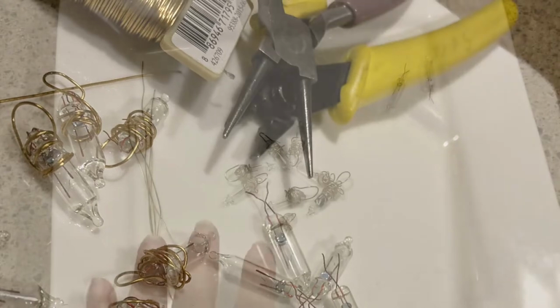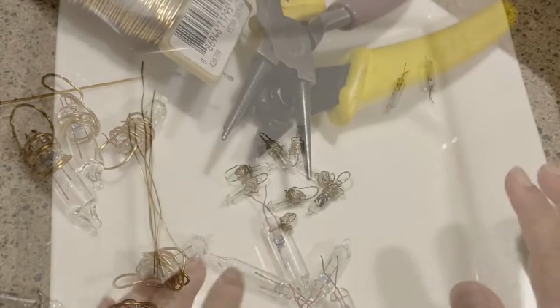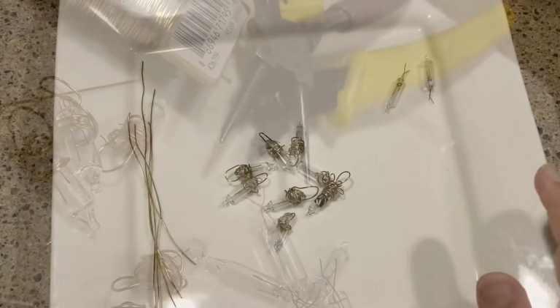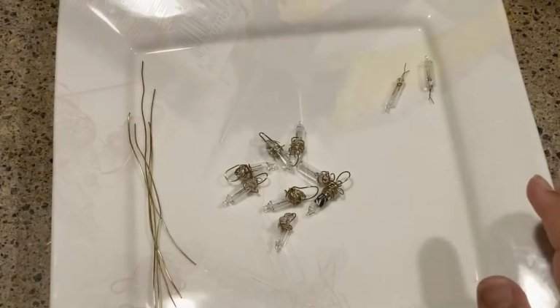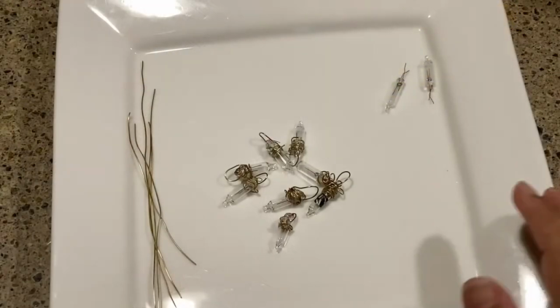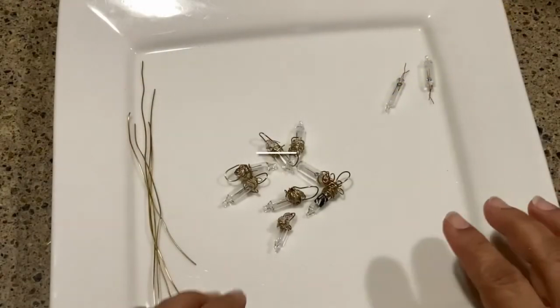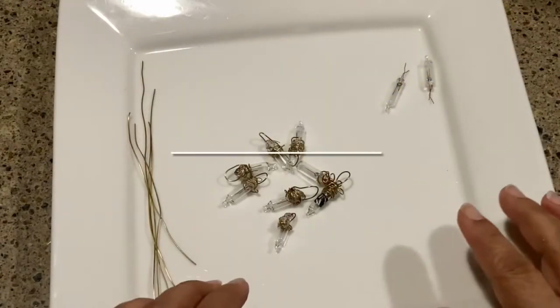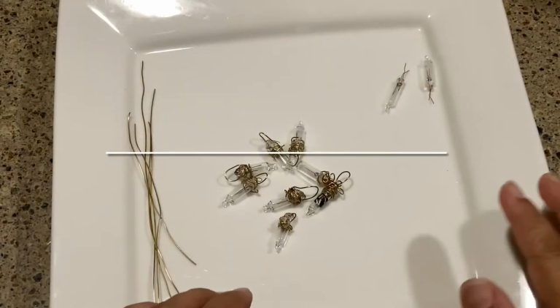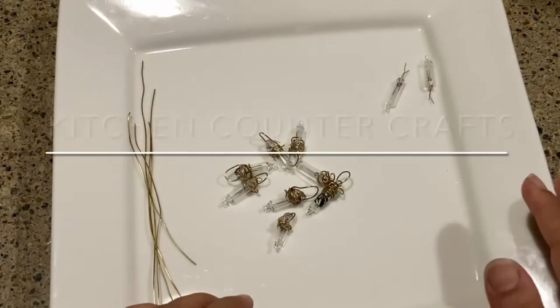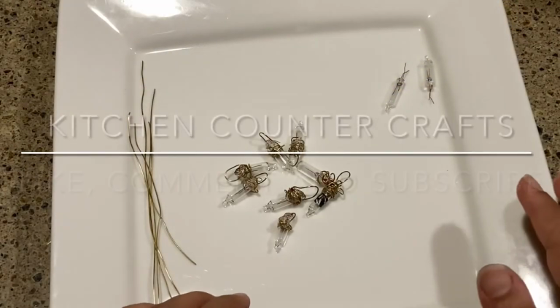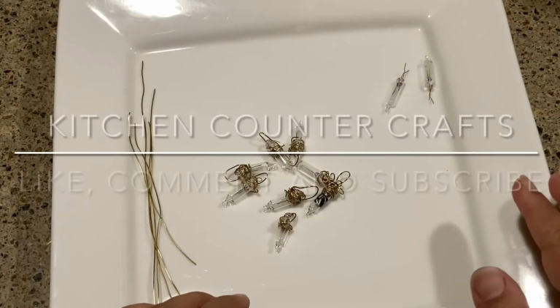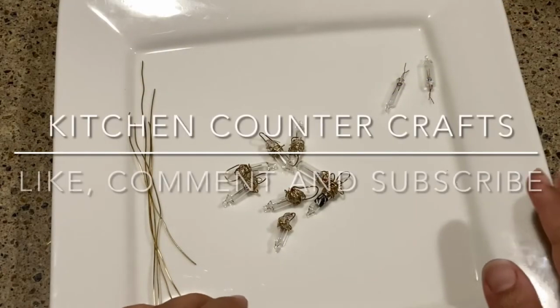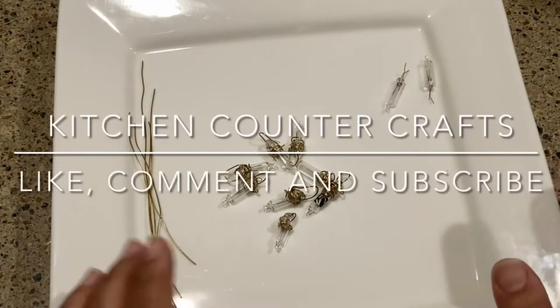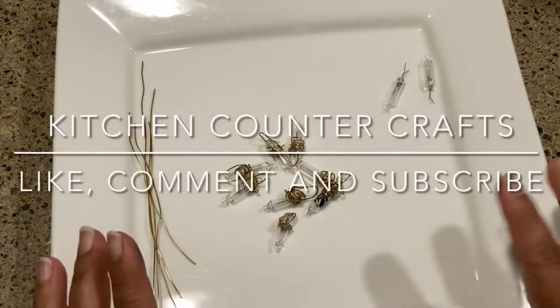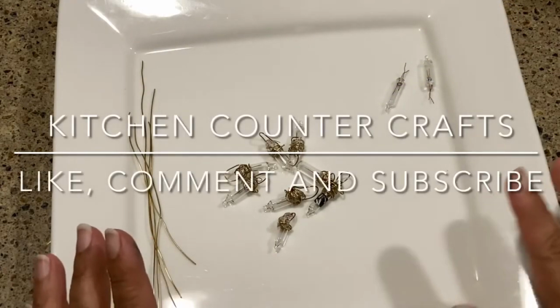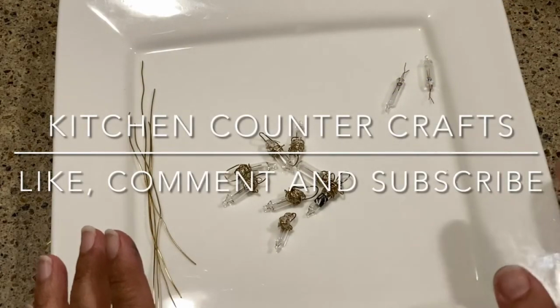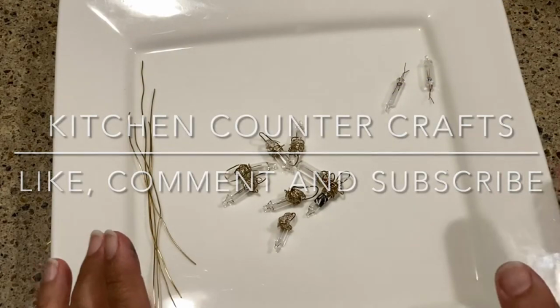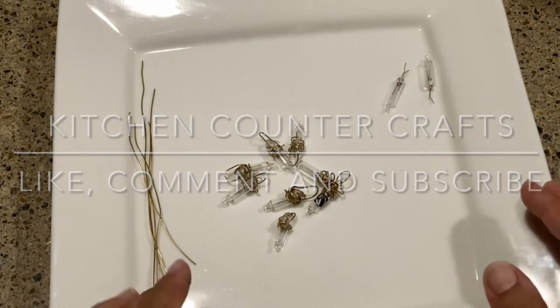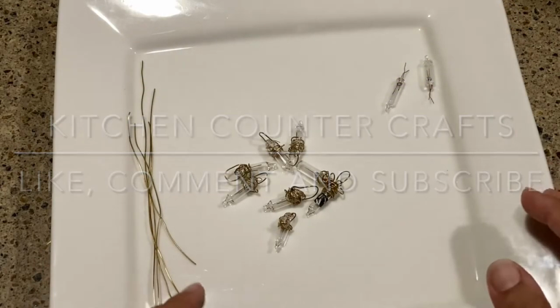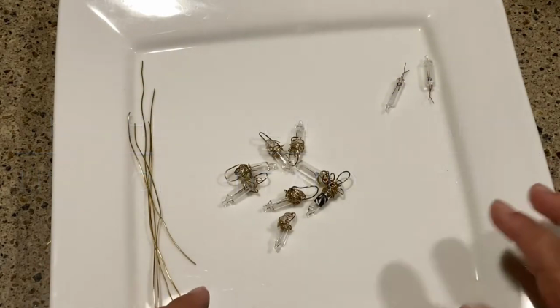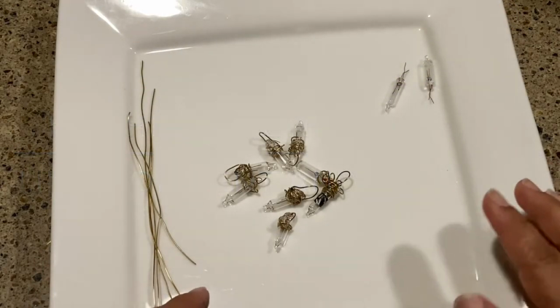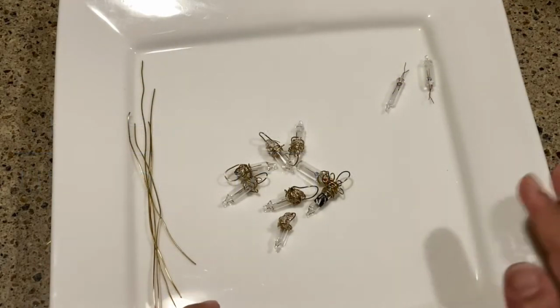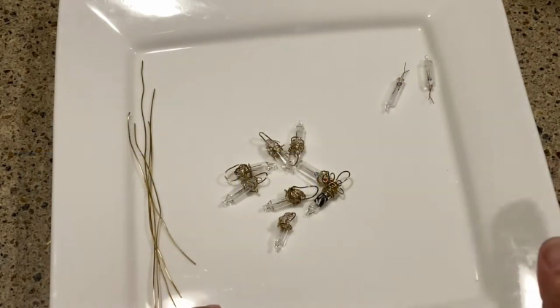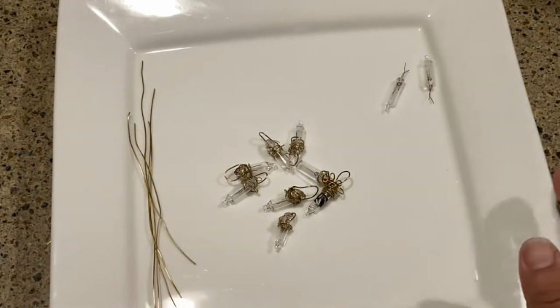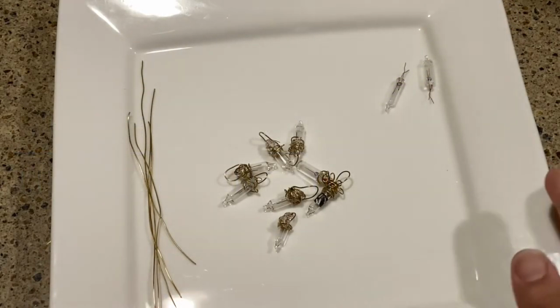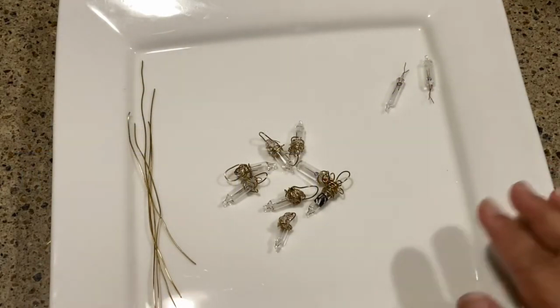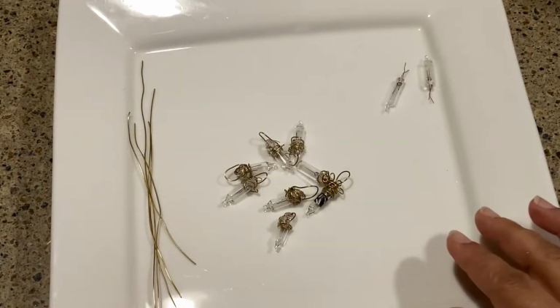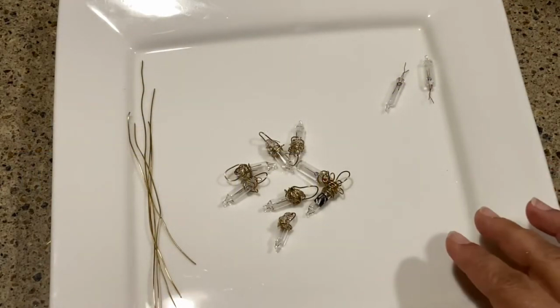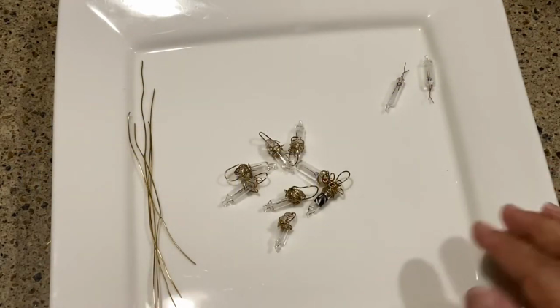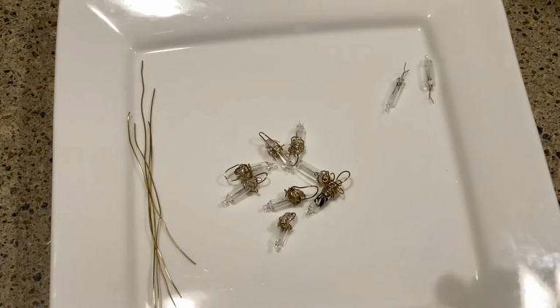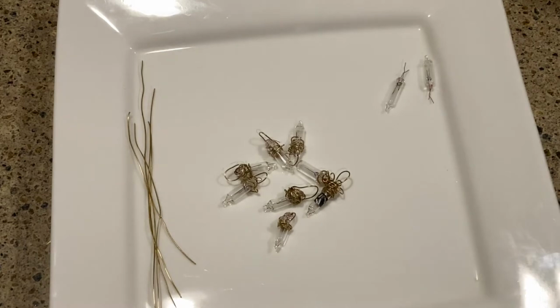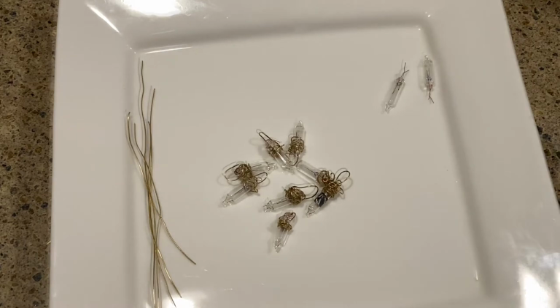Hello and welcome to Kitchen Counter Crafts! If you like this video, would you please like, comment, share, and subscribe.